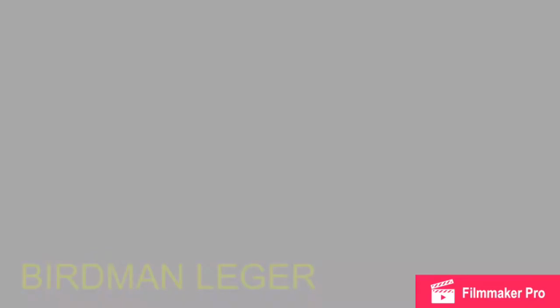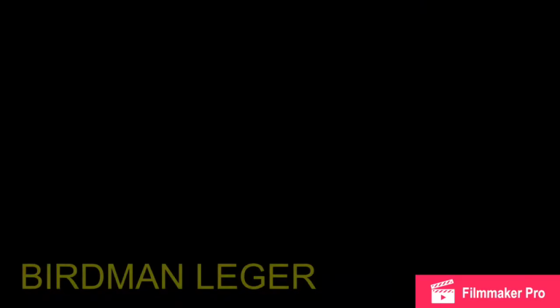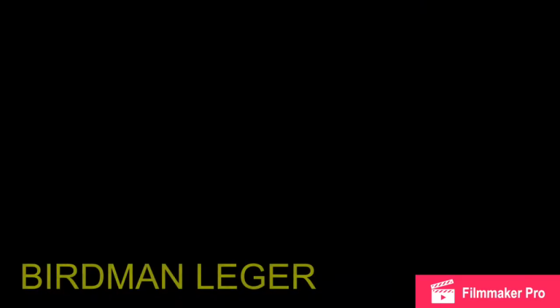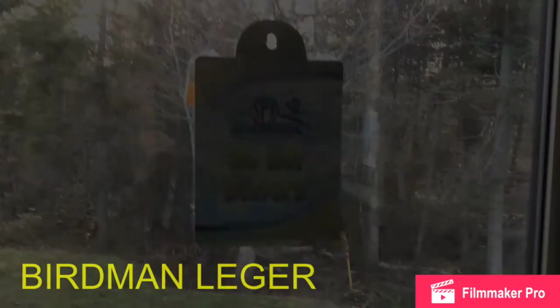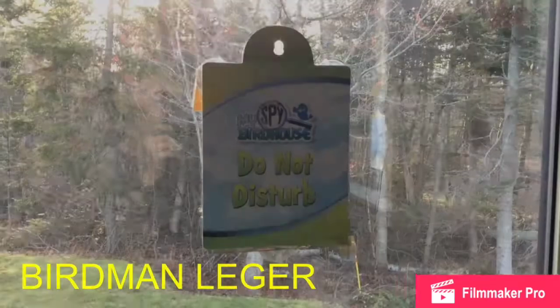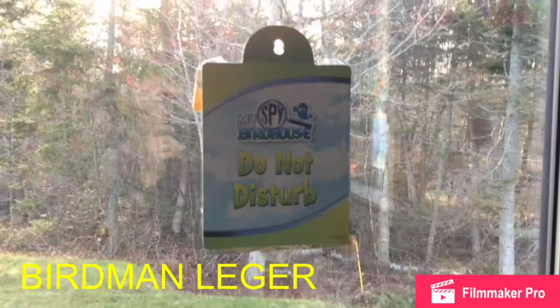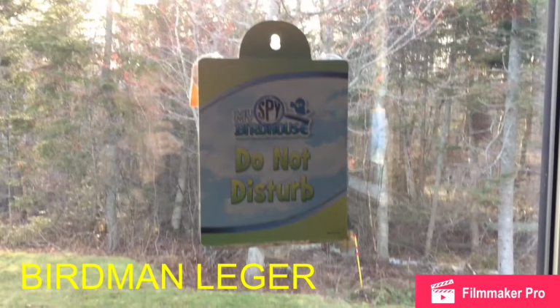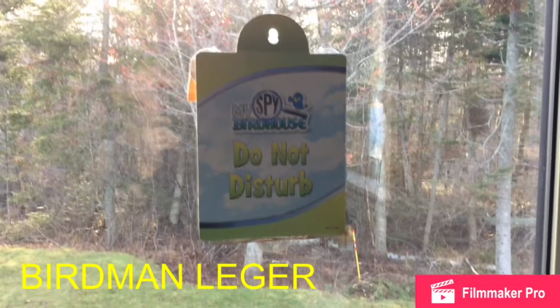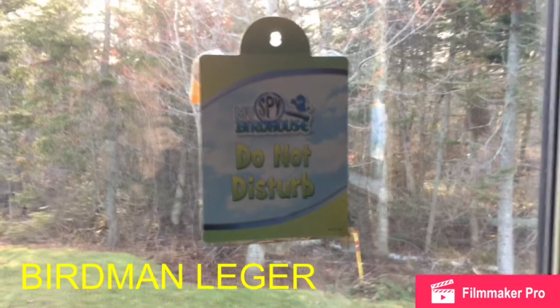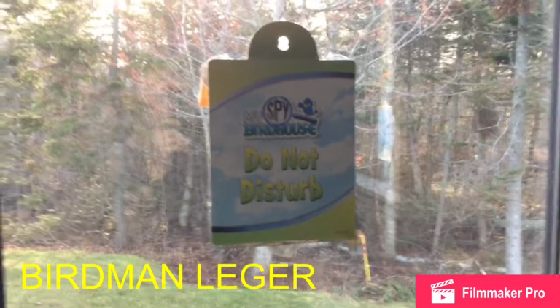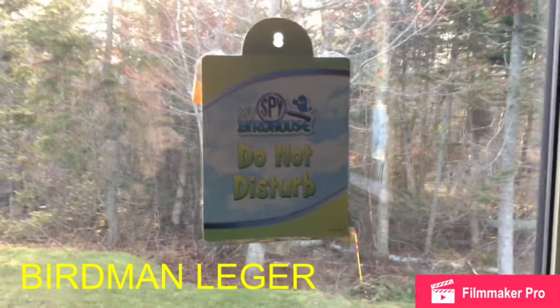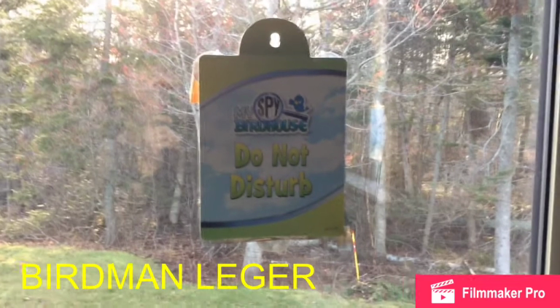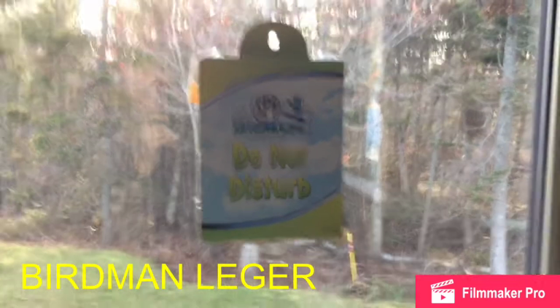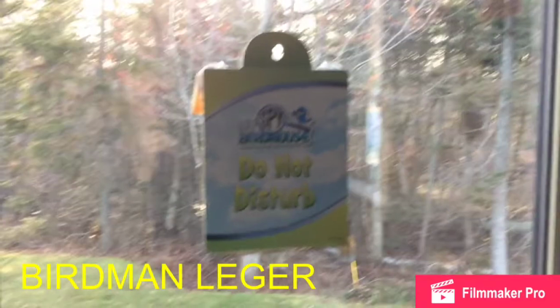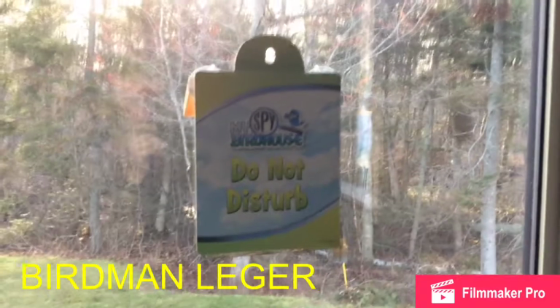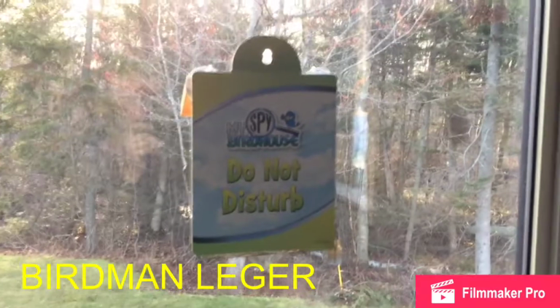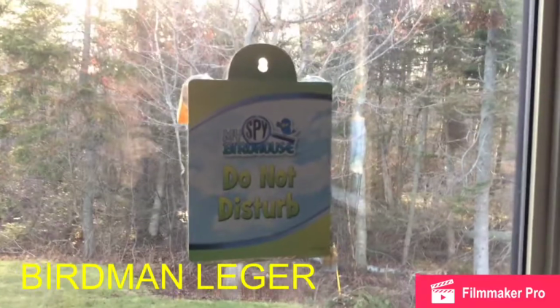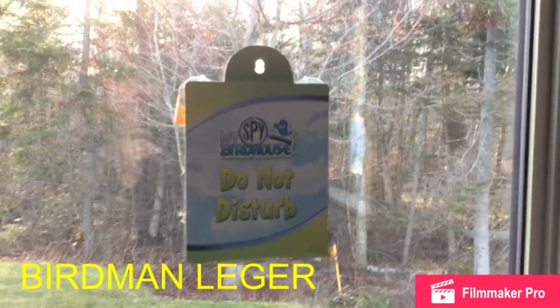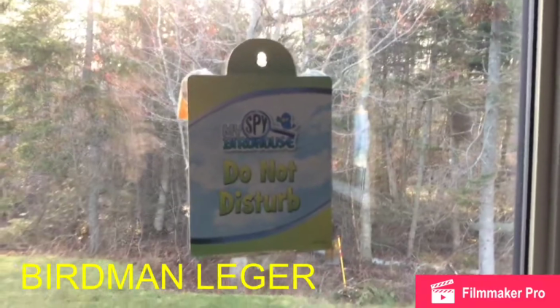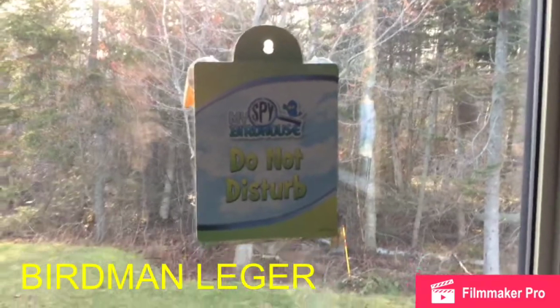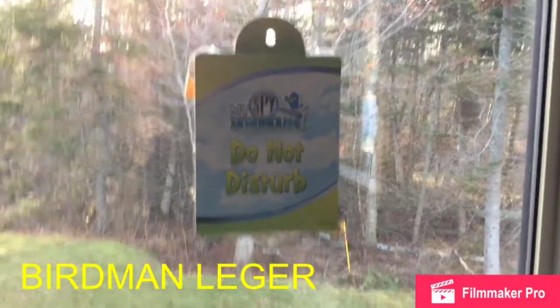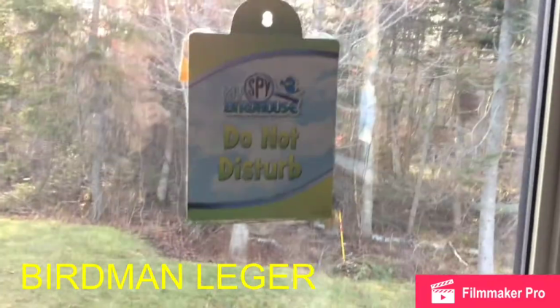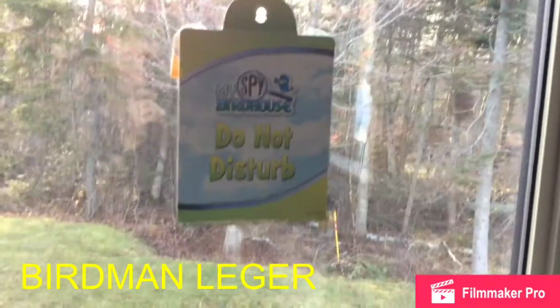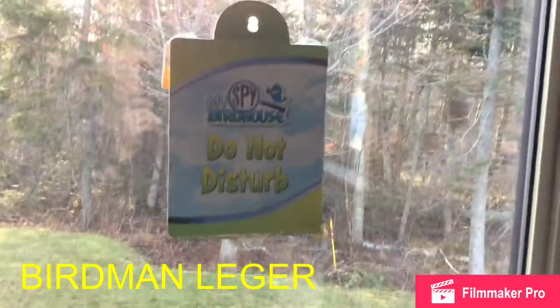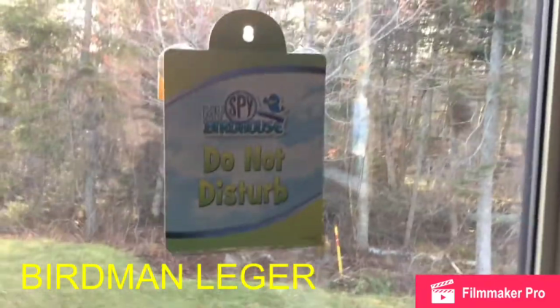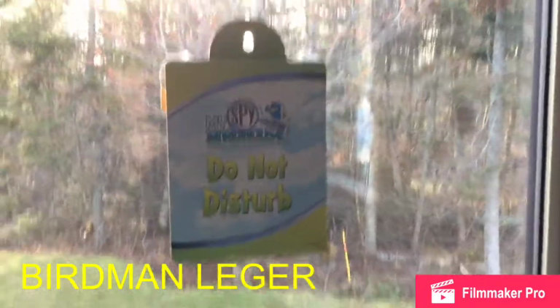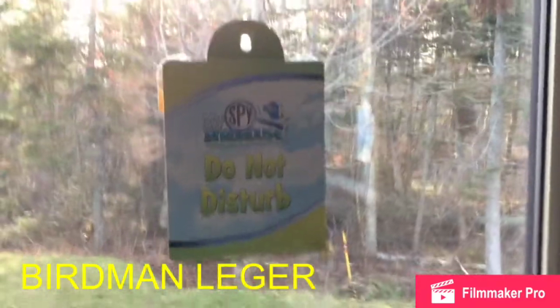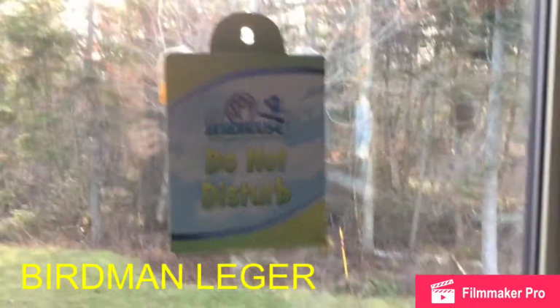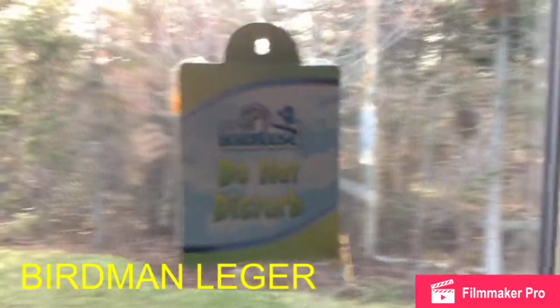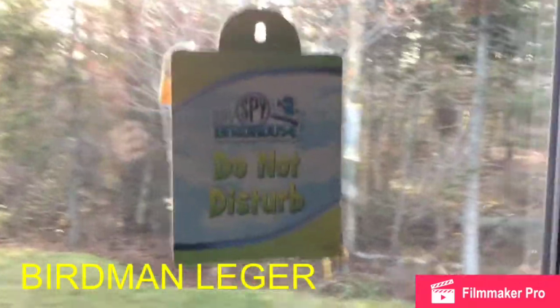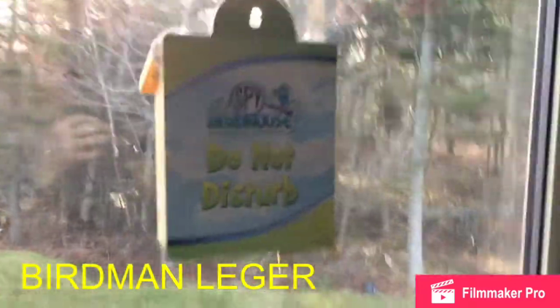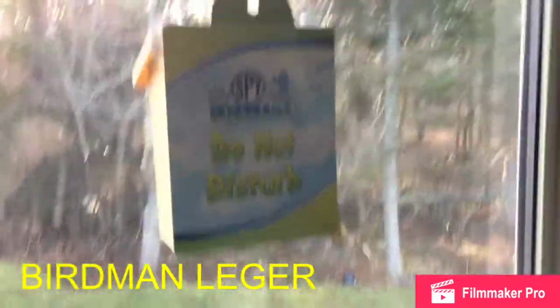Hello all you birders! I have a MySpy birdhouse — a window birdhouse.